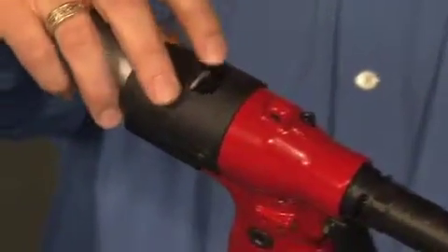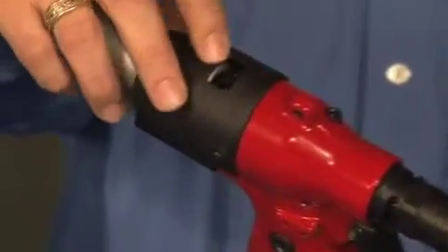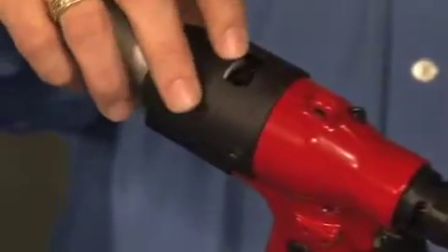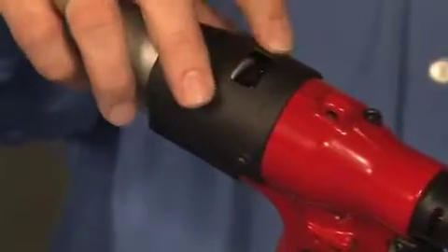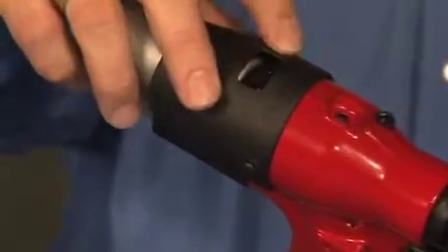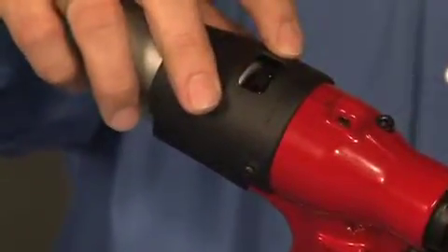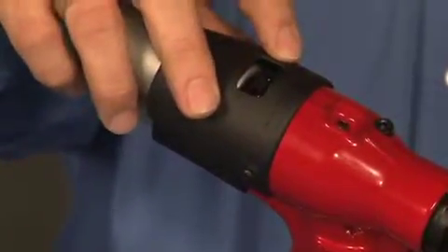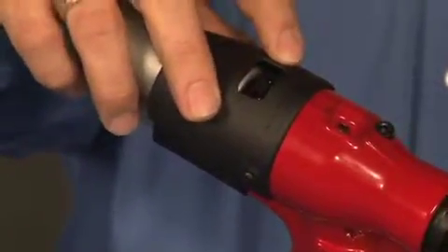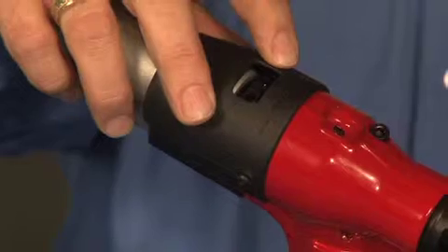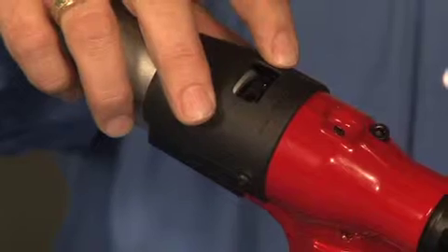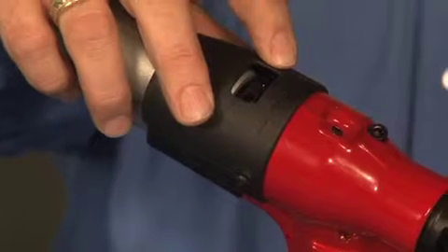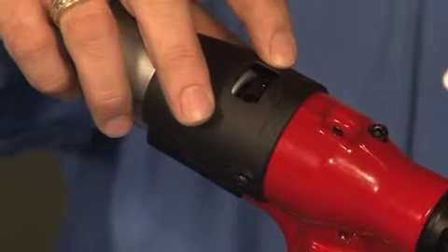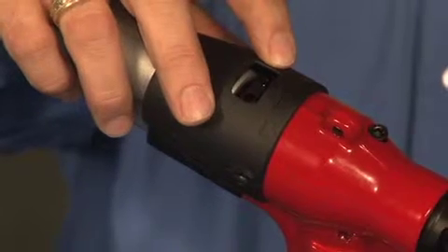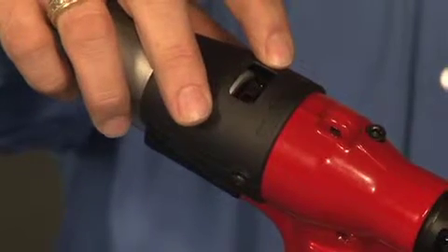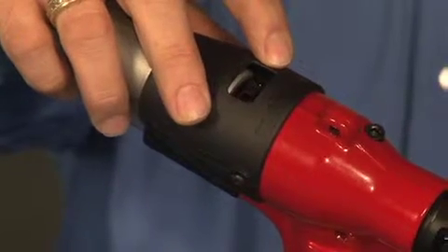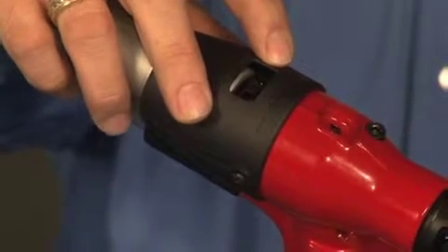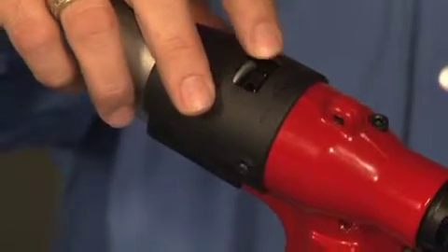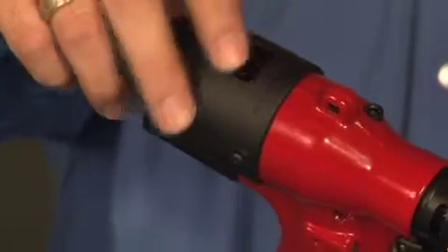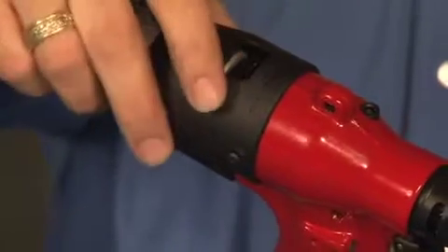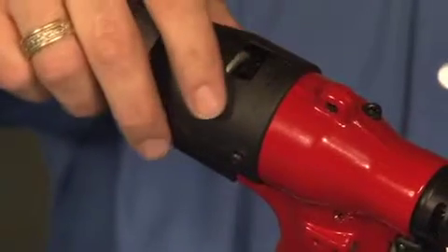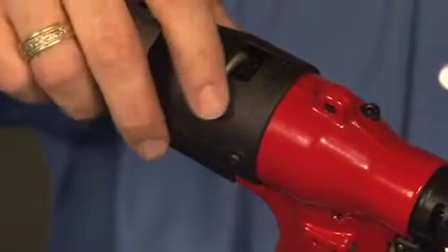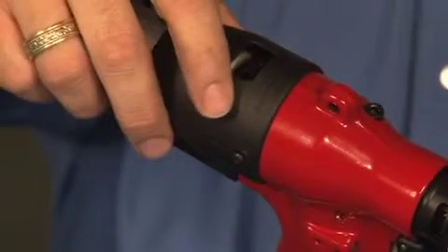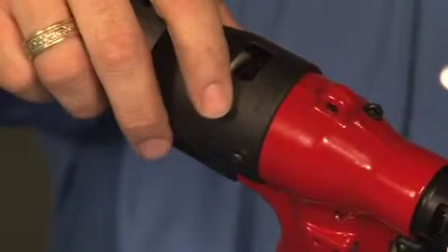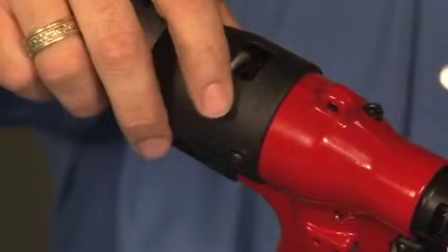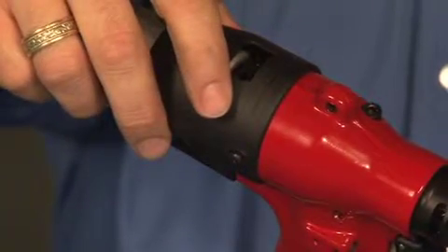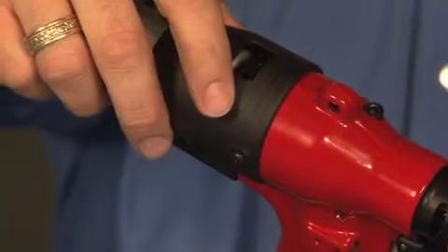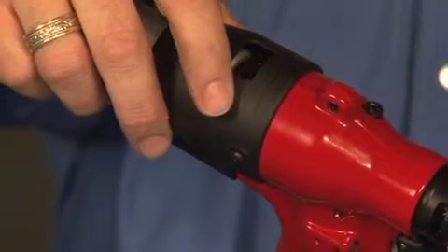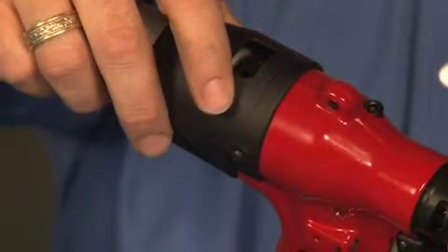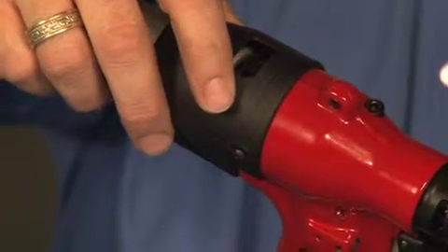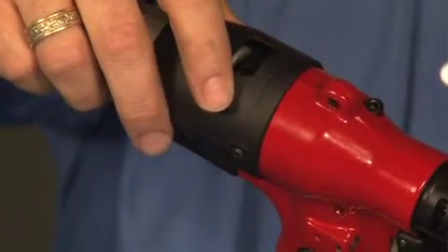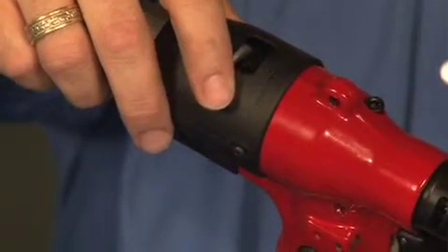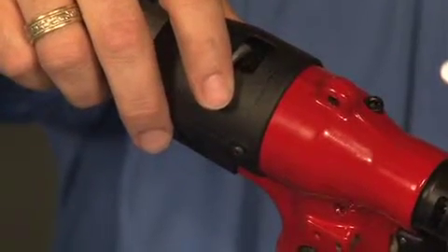Rotating towards the positive side is going to increase the stroke; rotating towards the negative will decrease the stroke.